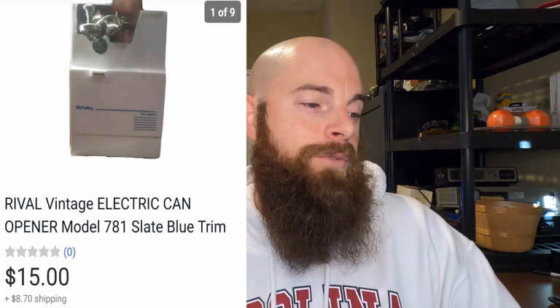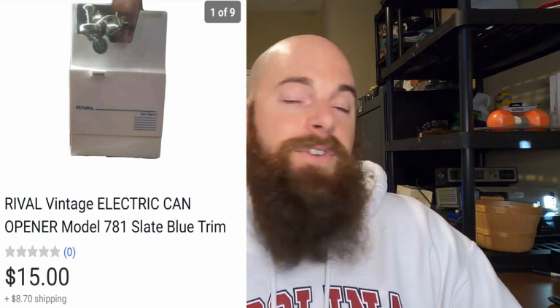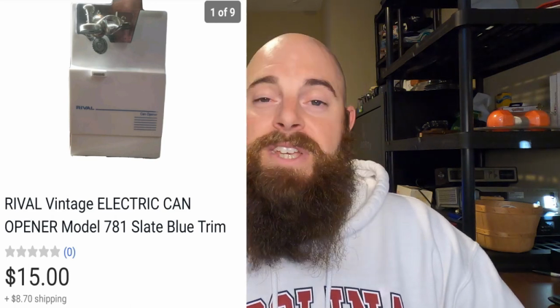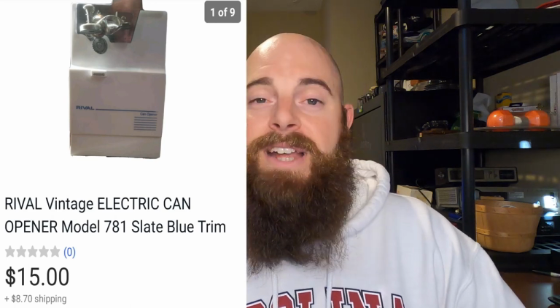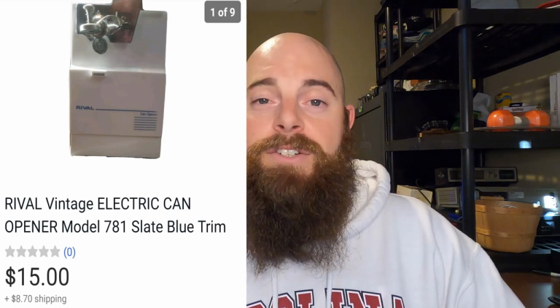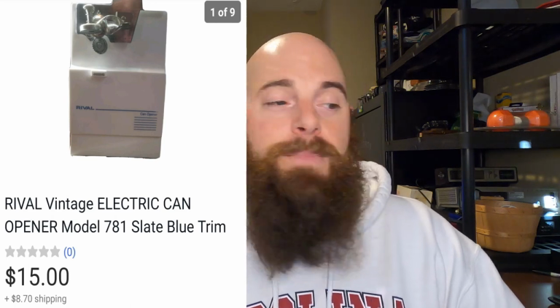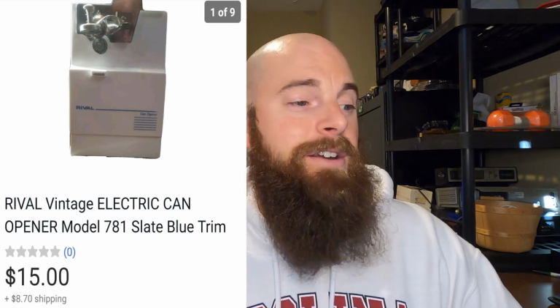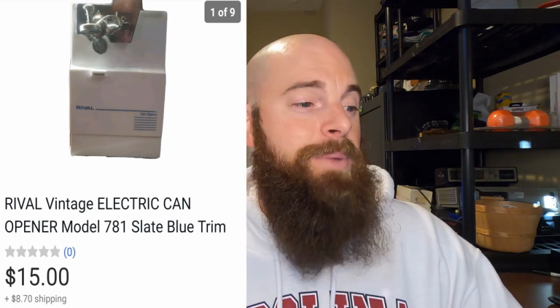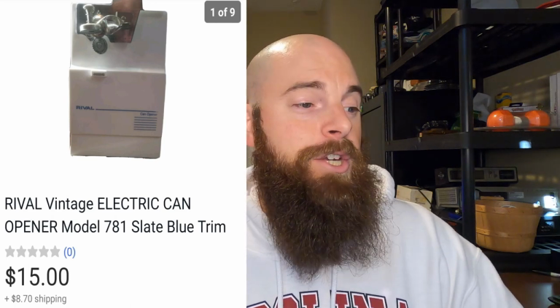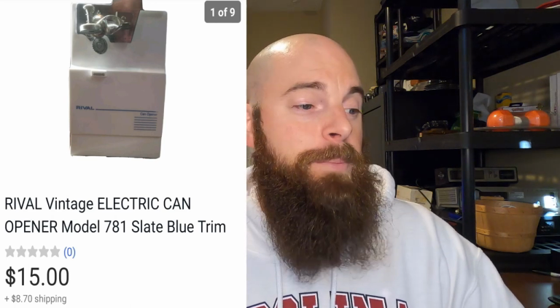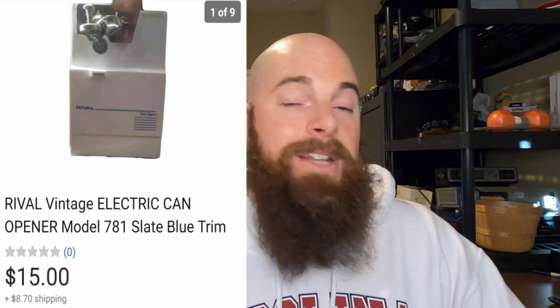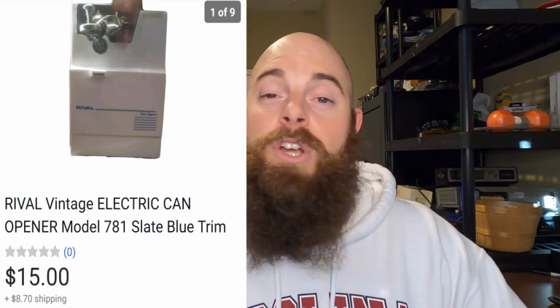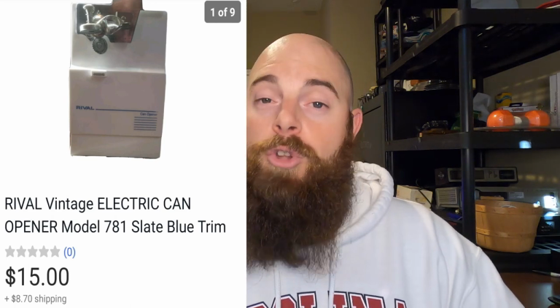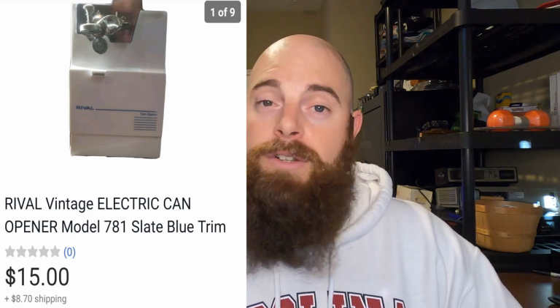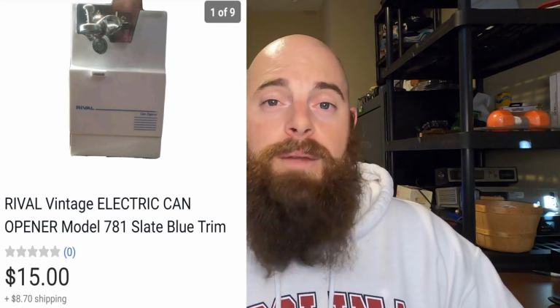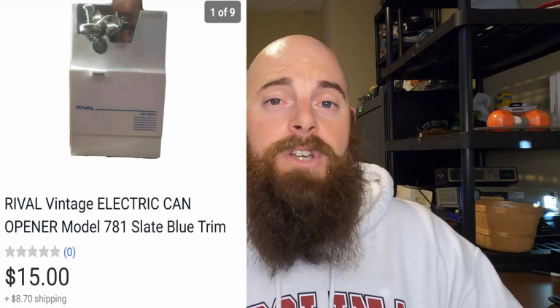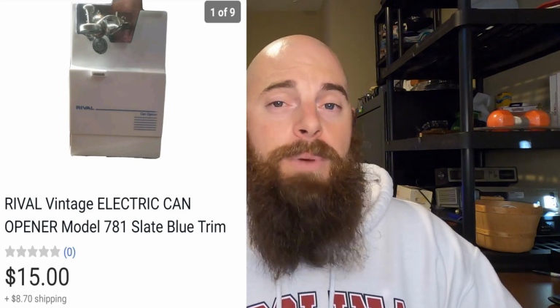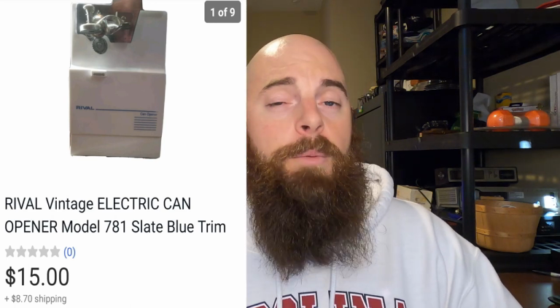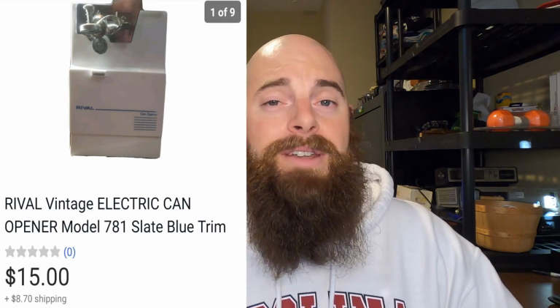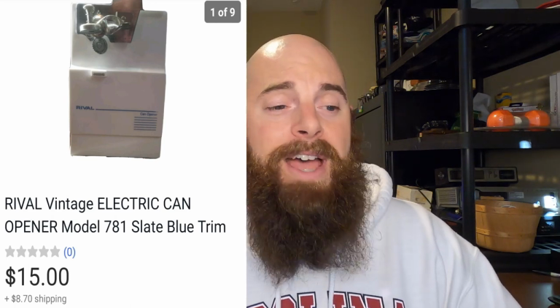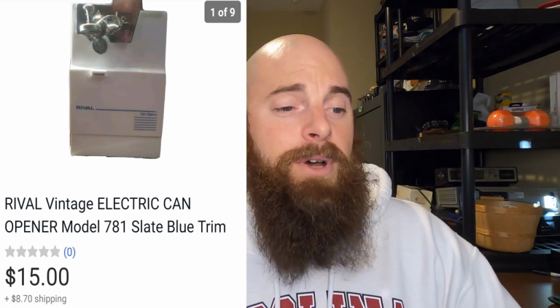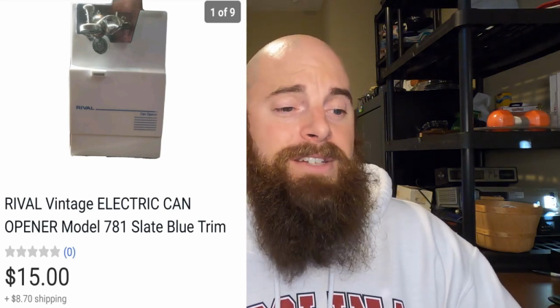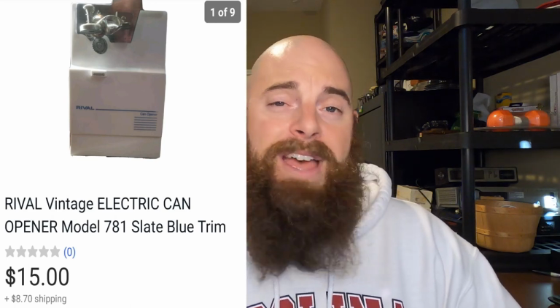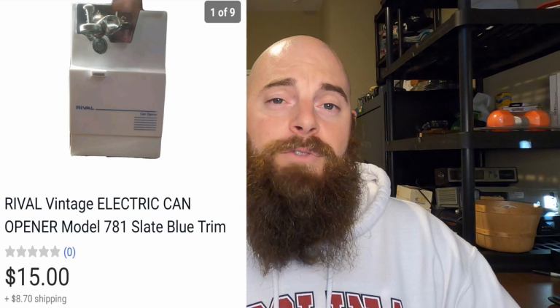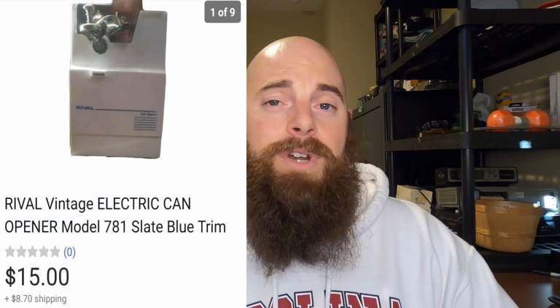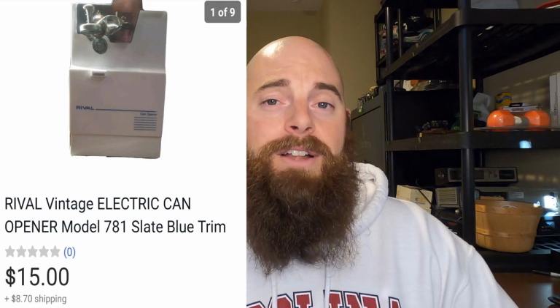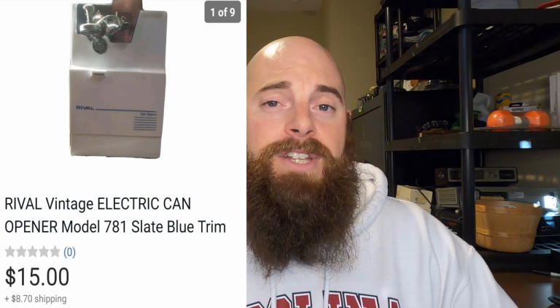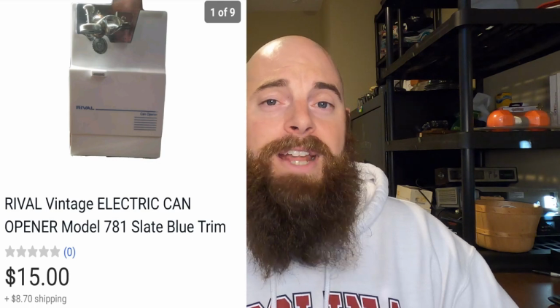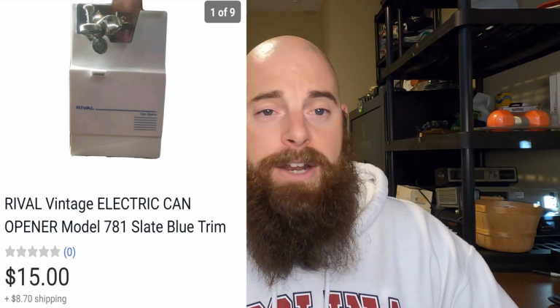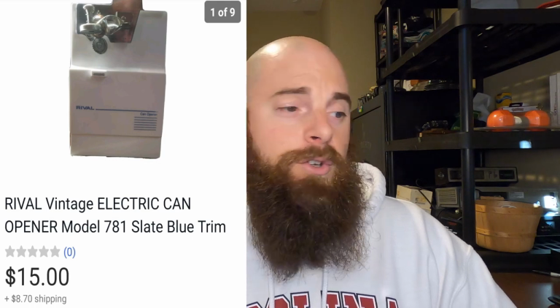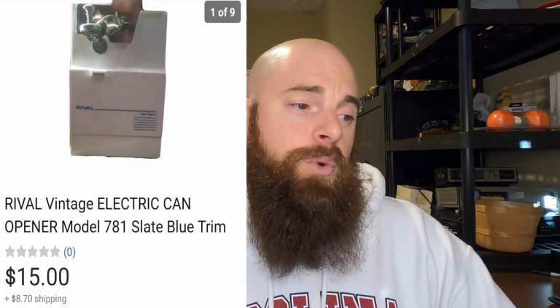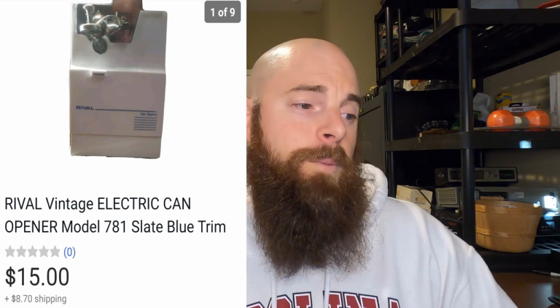This is a can opener and it sold for $15. The buyer did pay shipping and it took a long time to sell — probably about nine months — and I have $4 in it from a Goodwill.